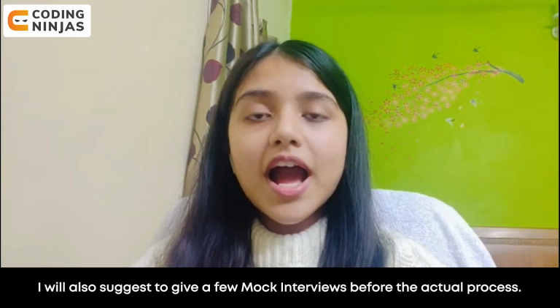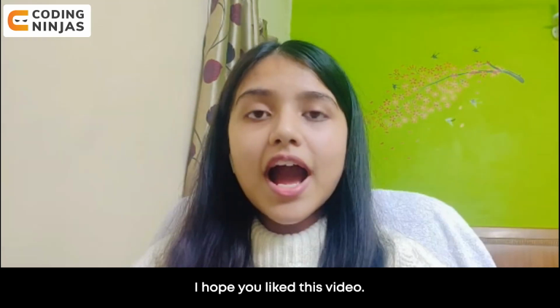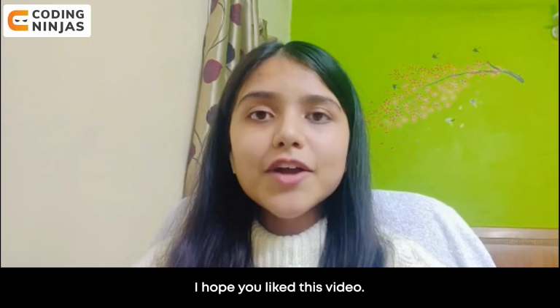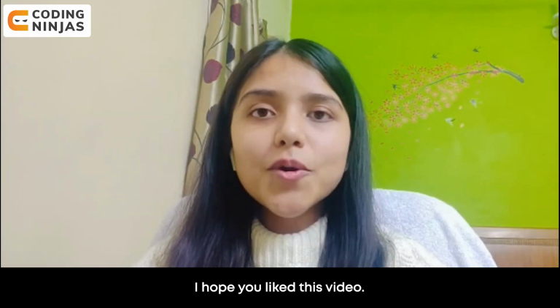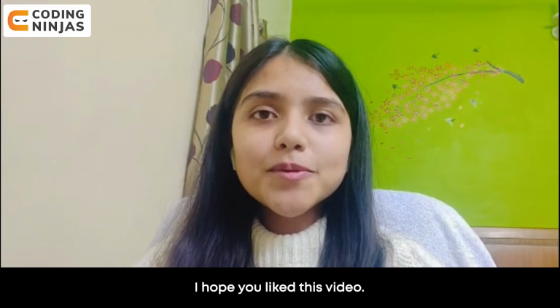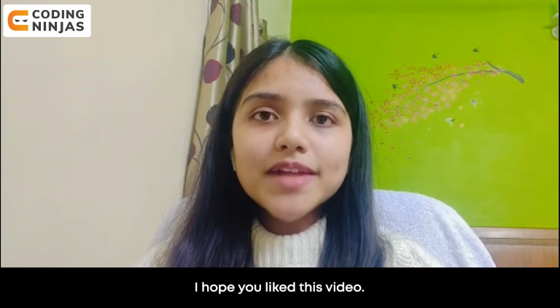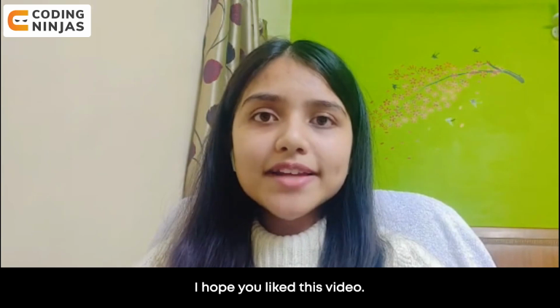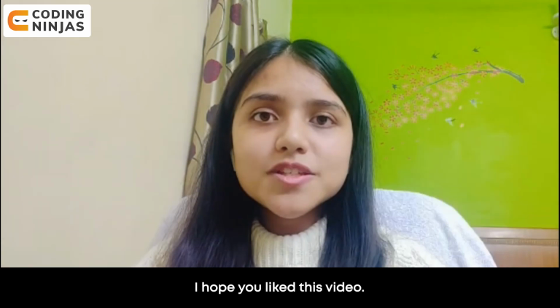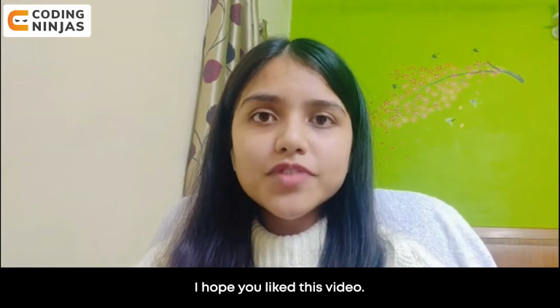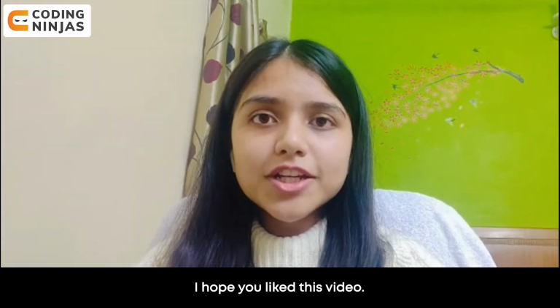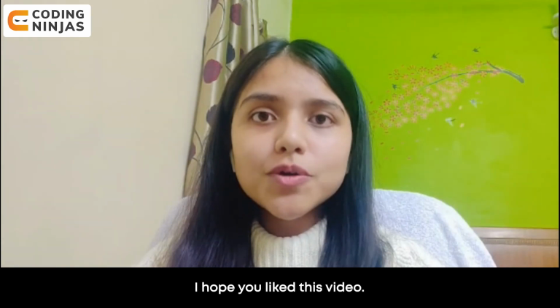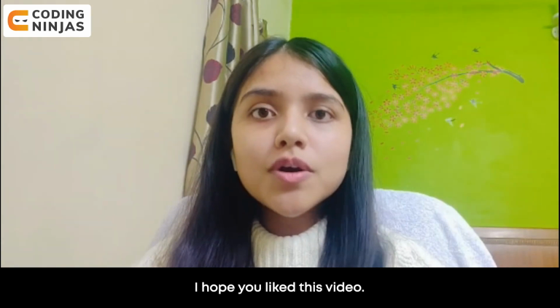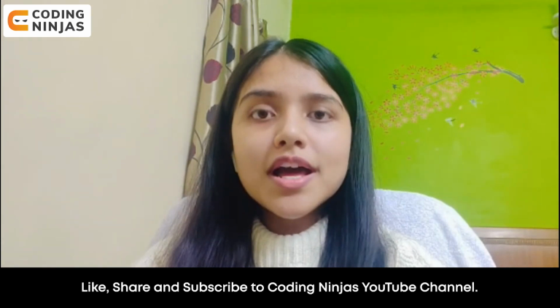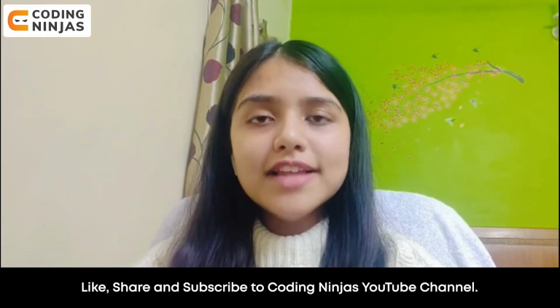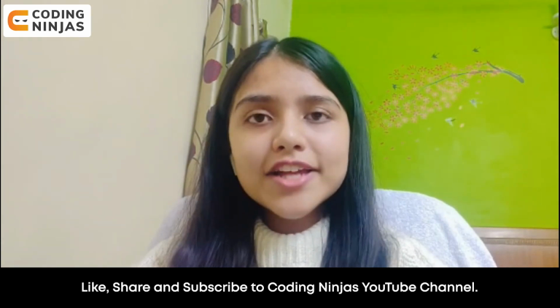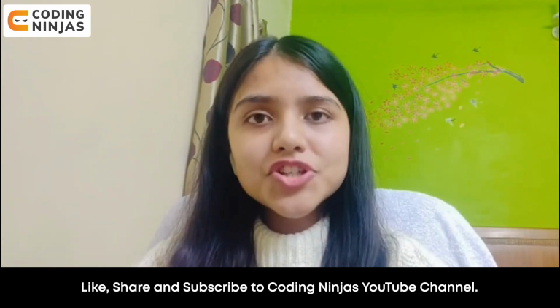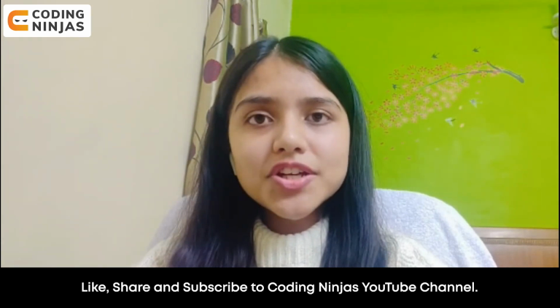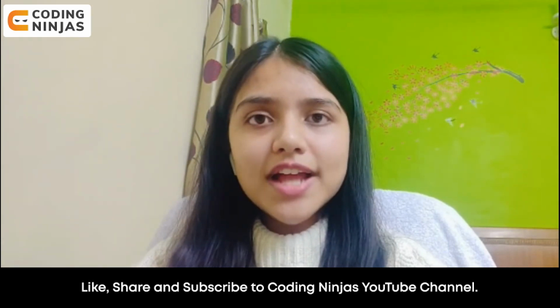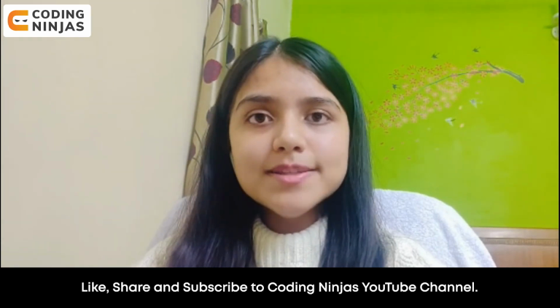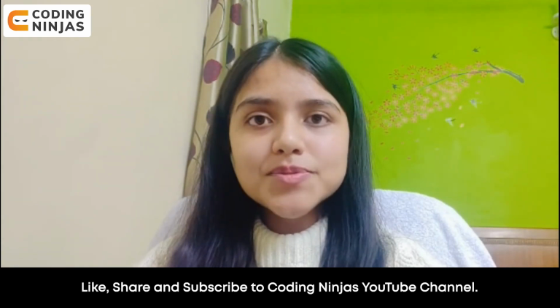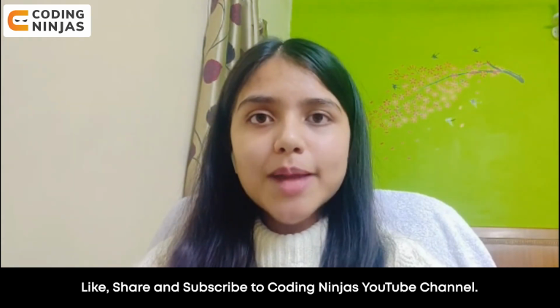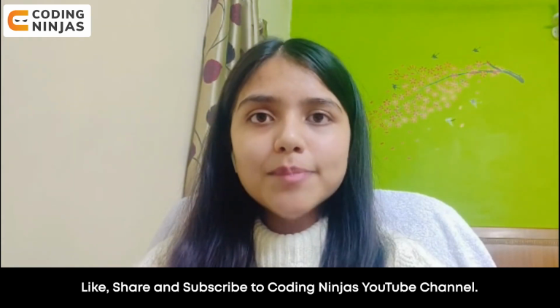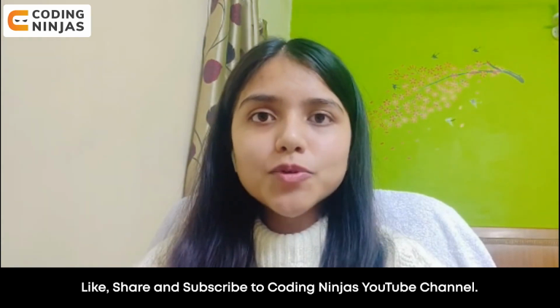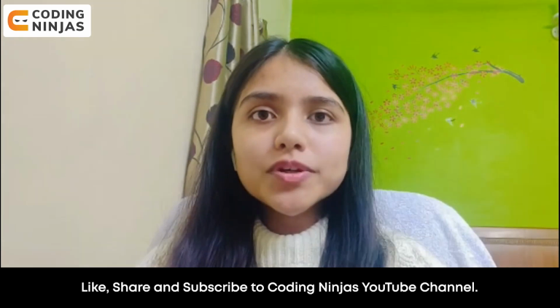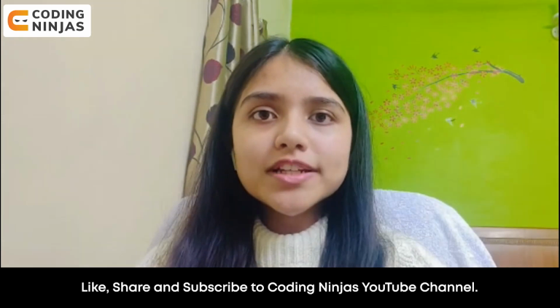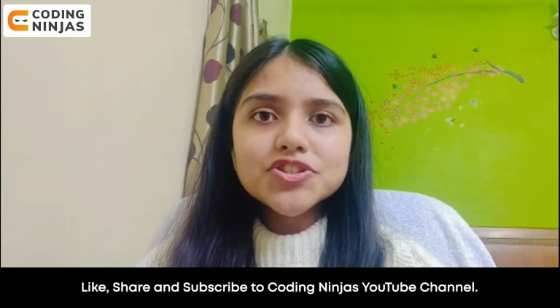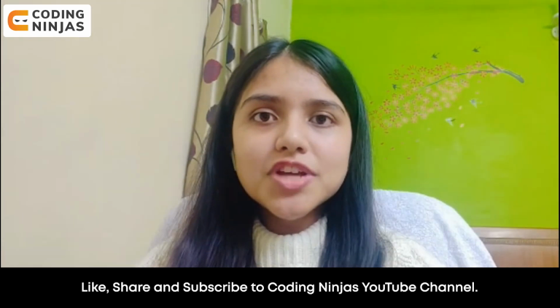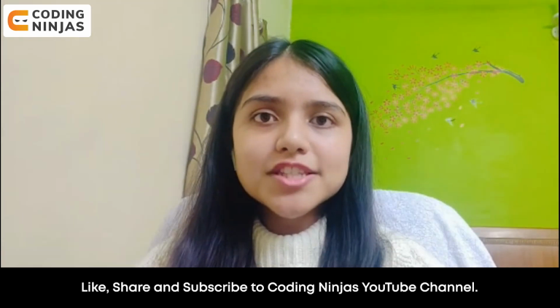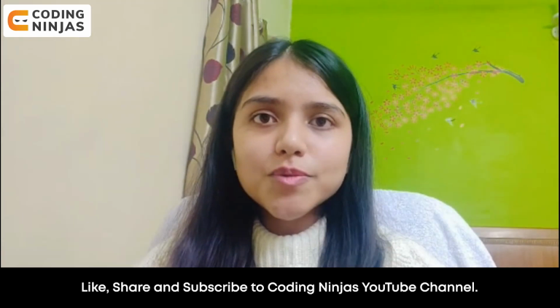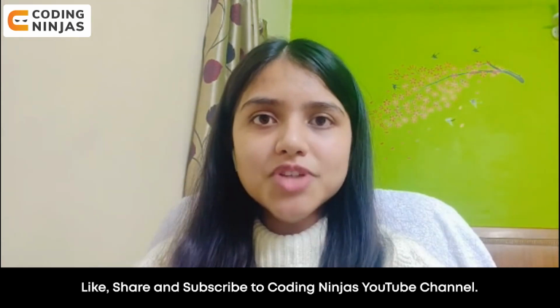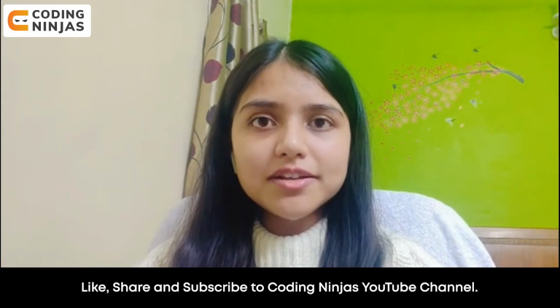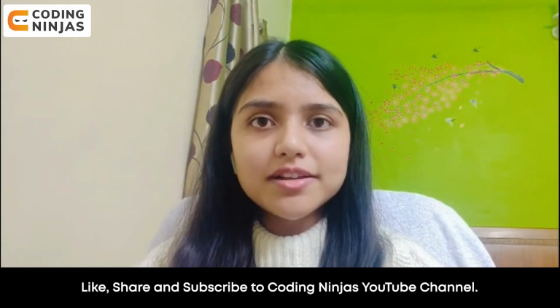I hope you like this video. Like, share, and subscribe to CodingNinja's YouTube channel.